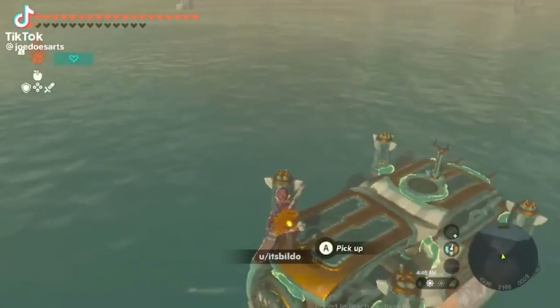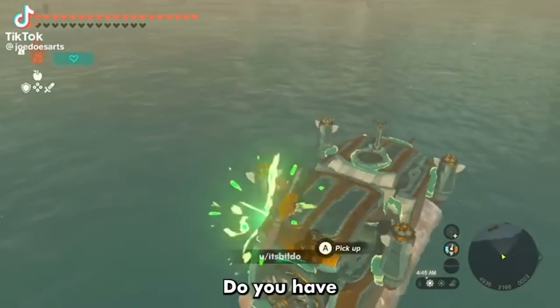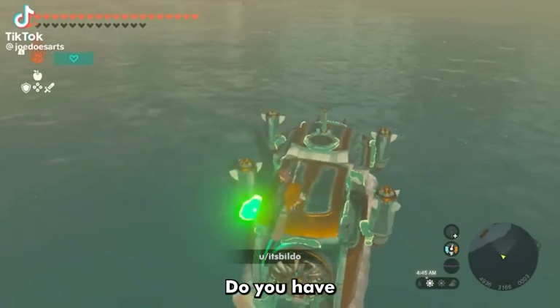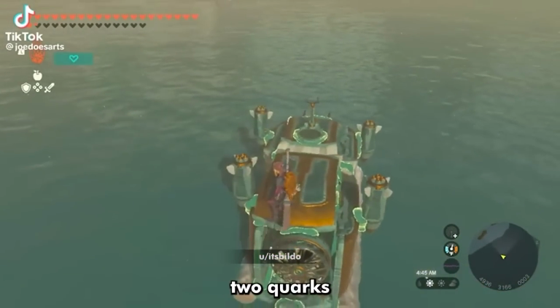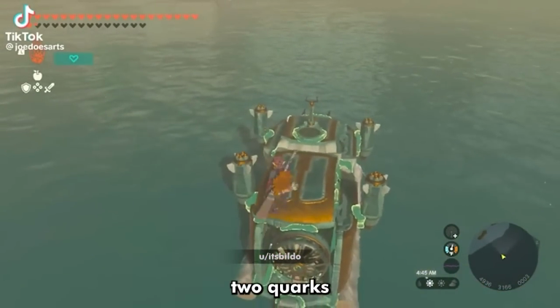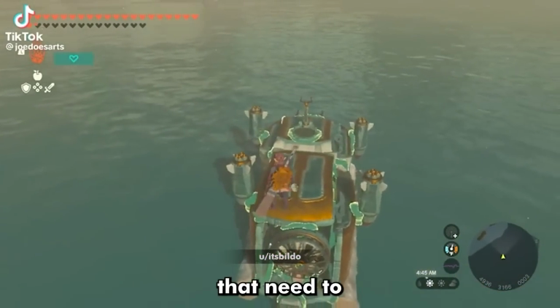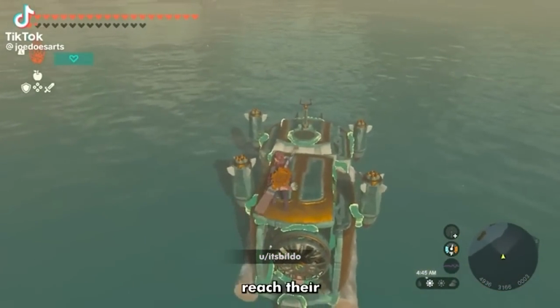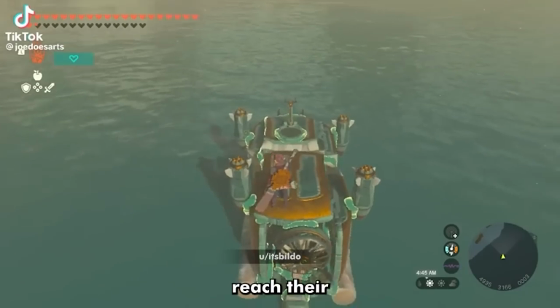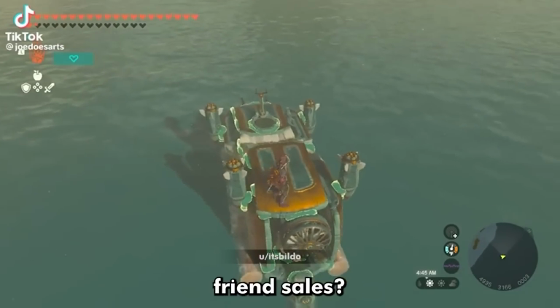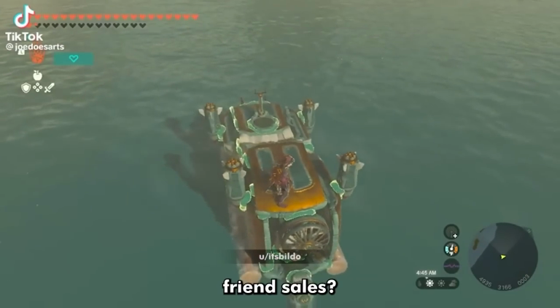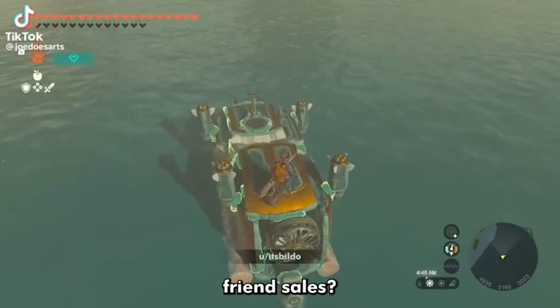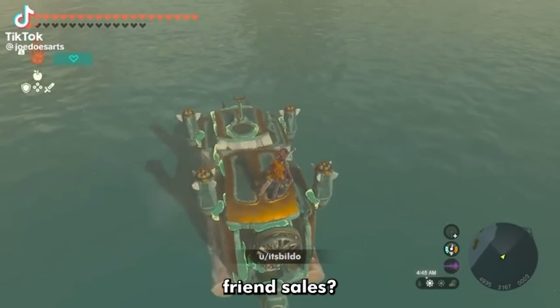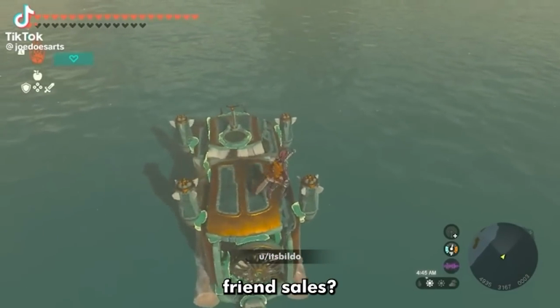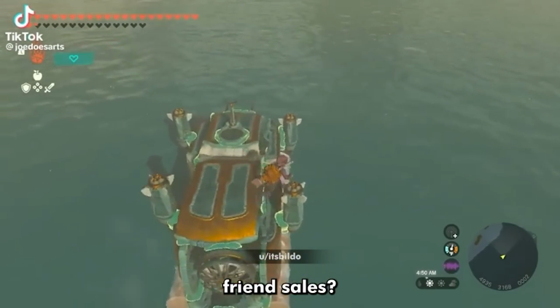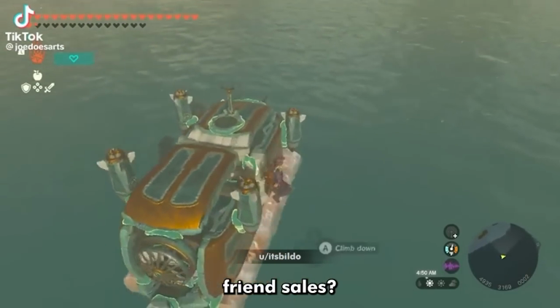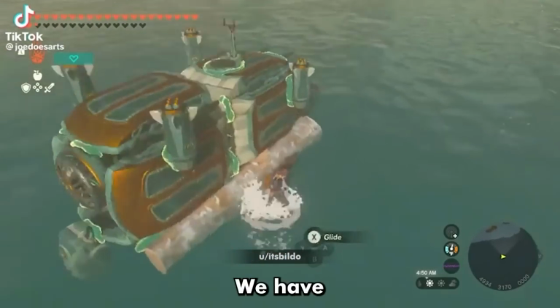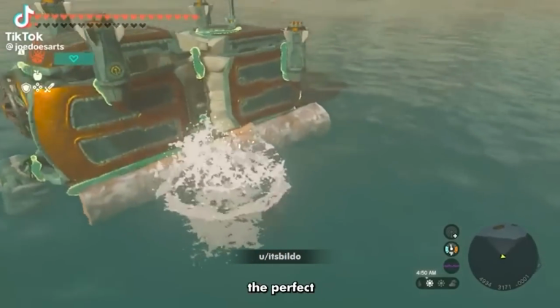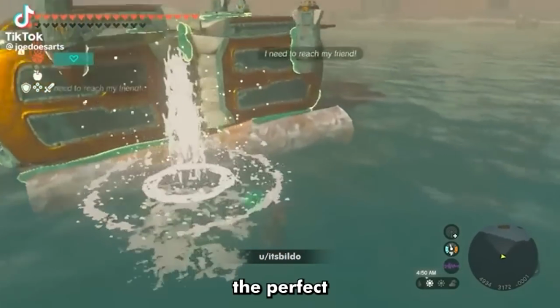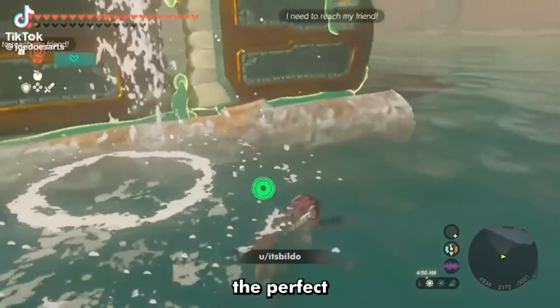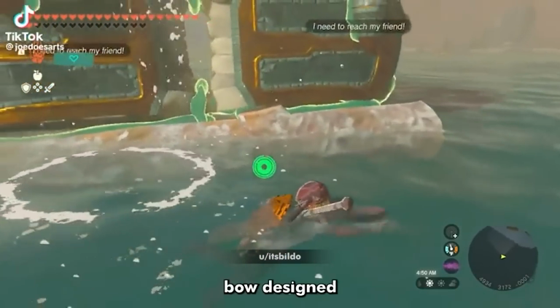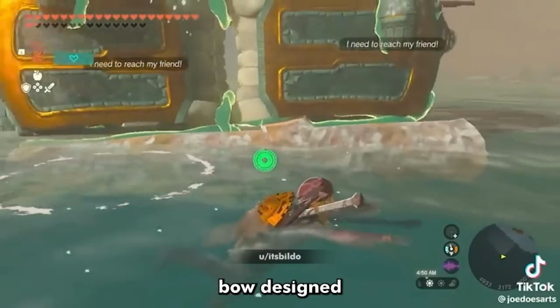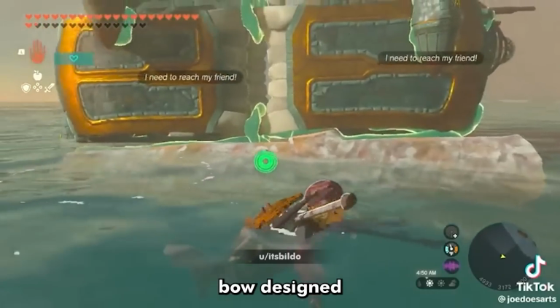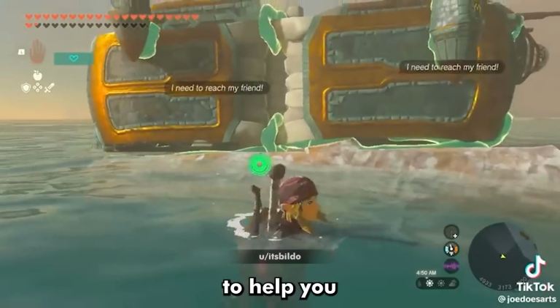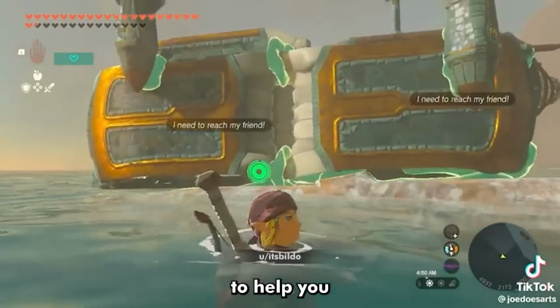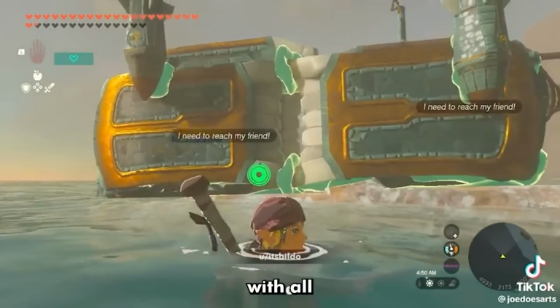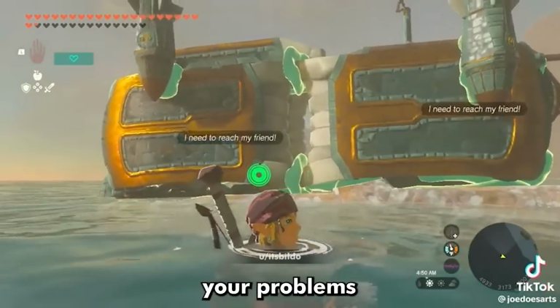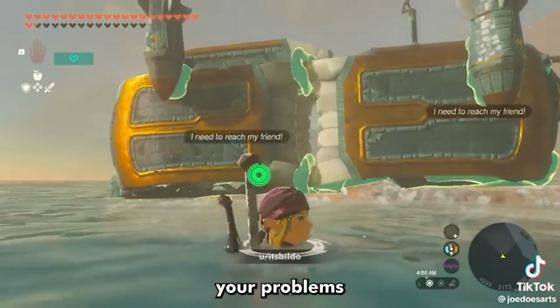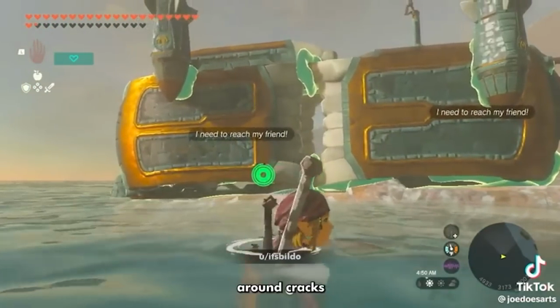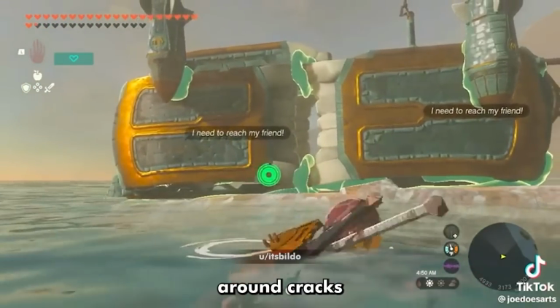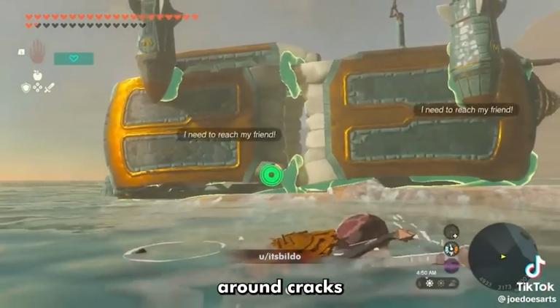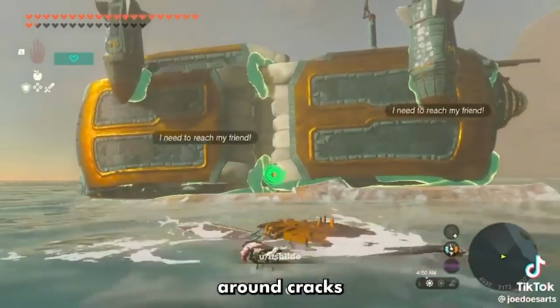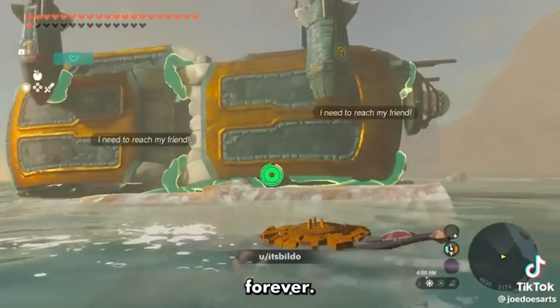Do you have two Koroks that need to reach their friend? Say less! We have the perfect boat design to help you with all your problems around Koroks forever.